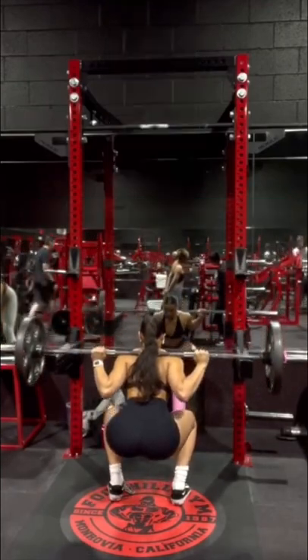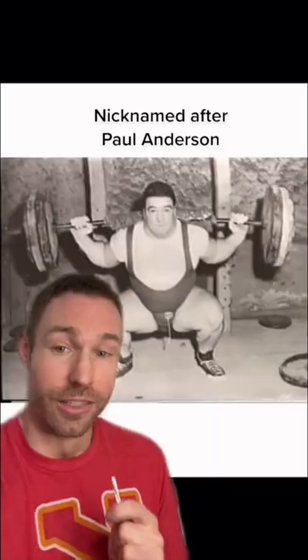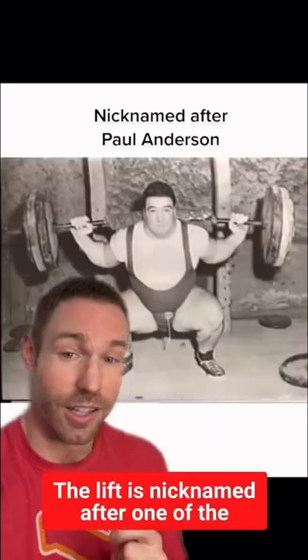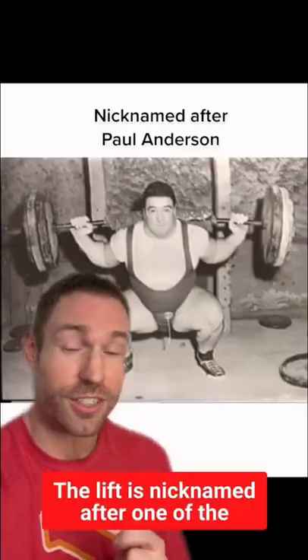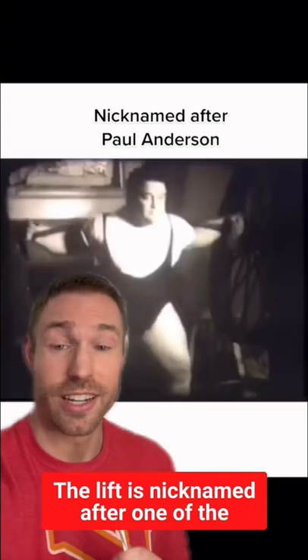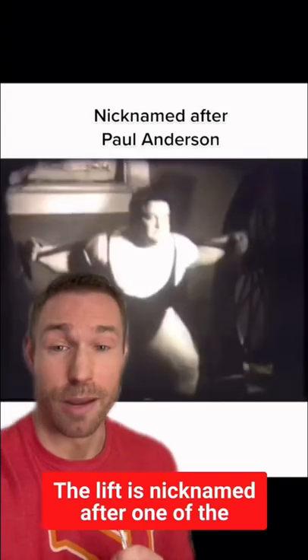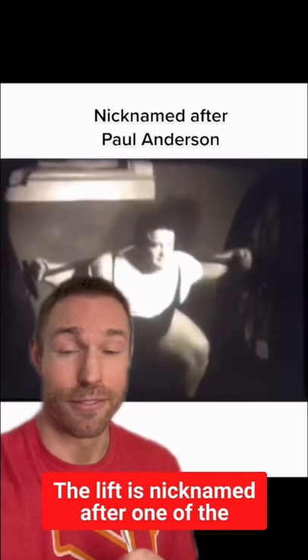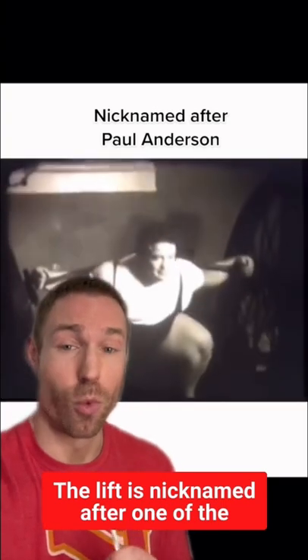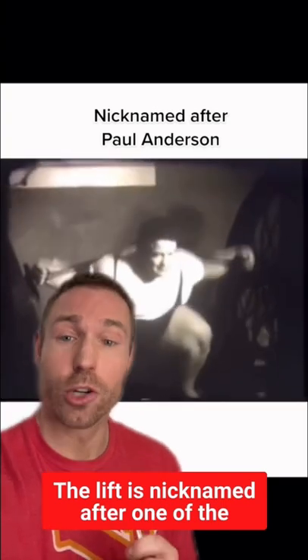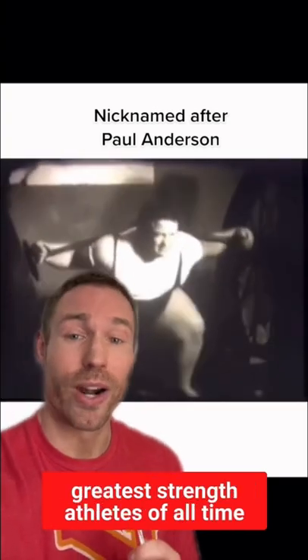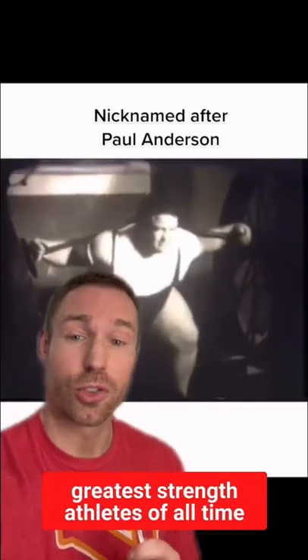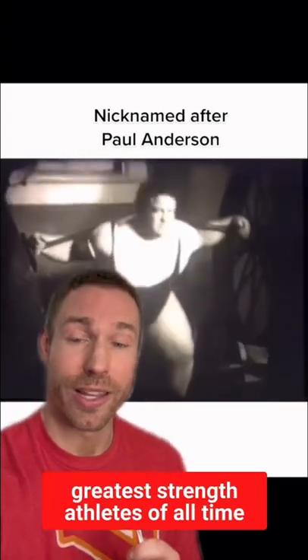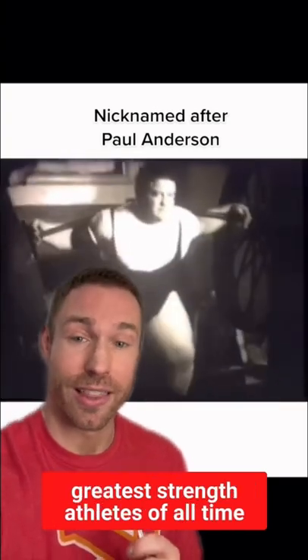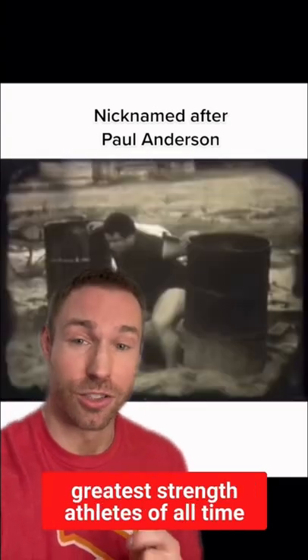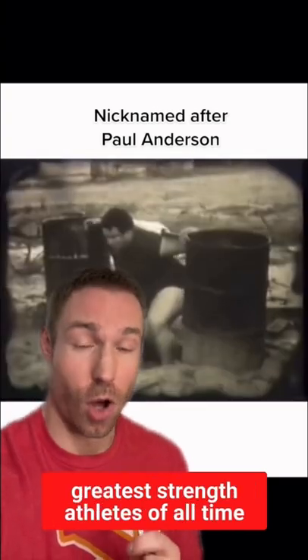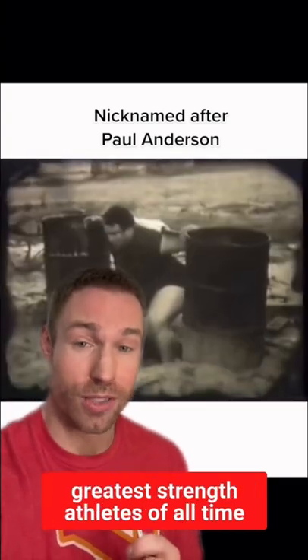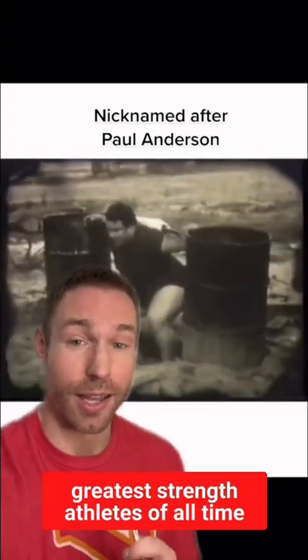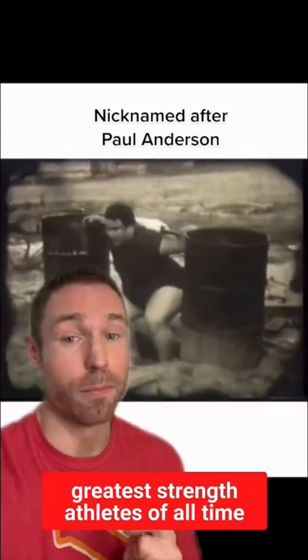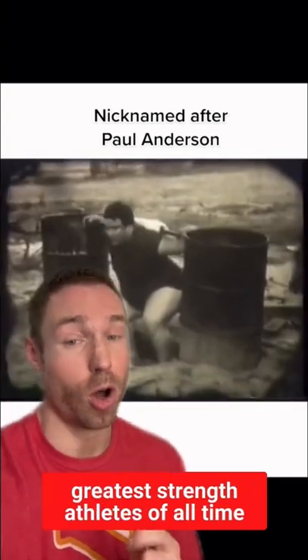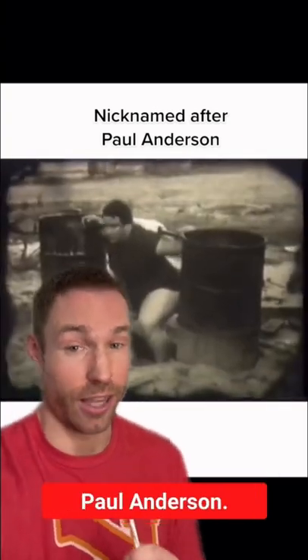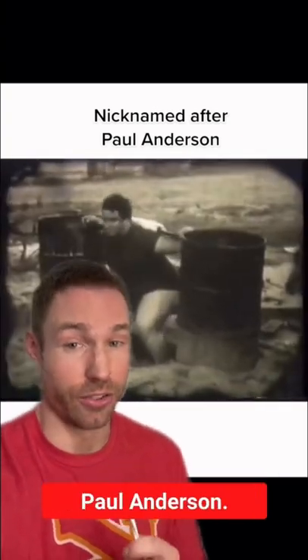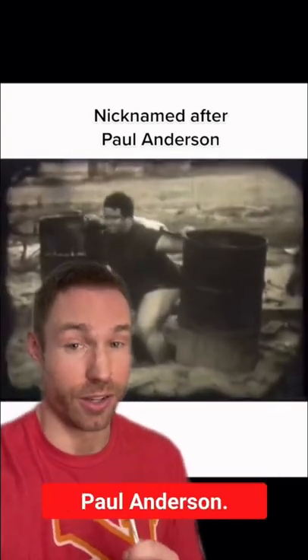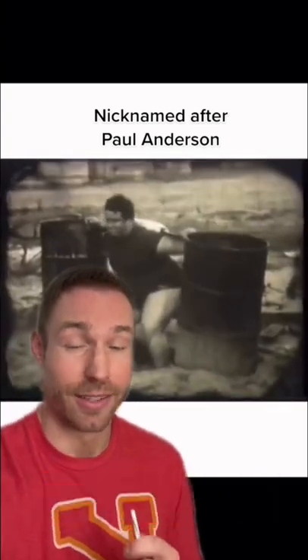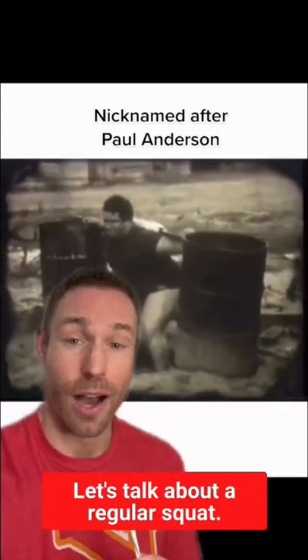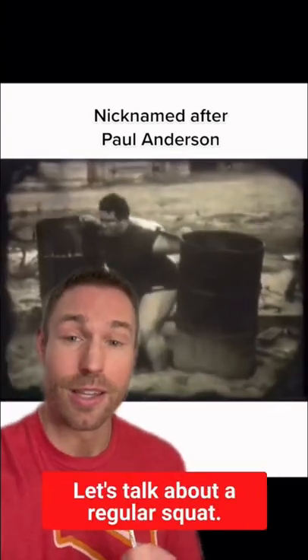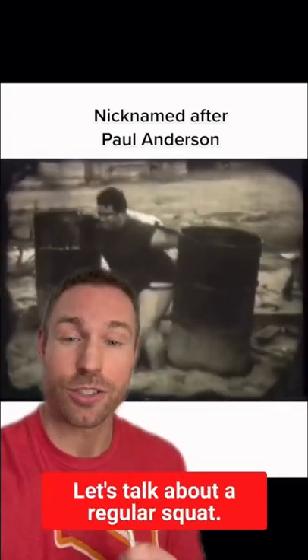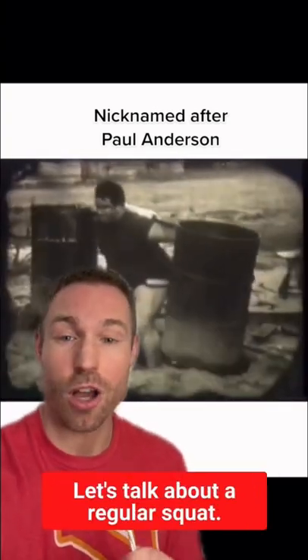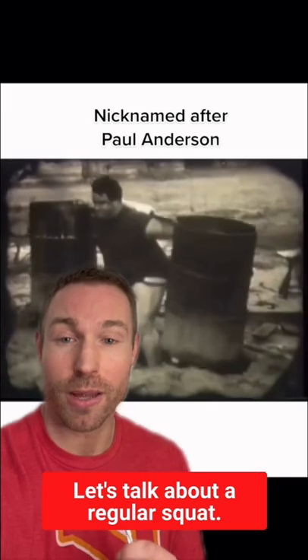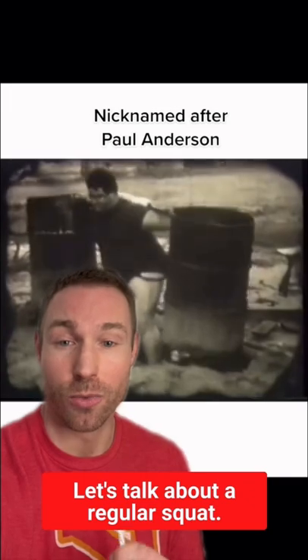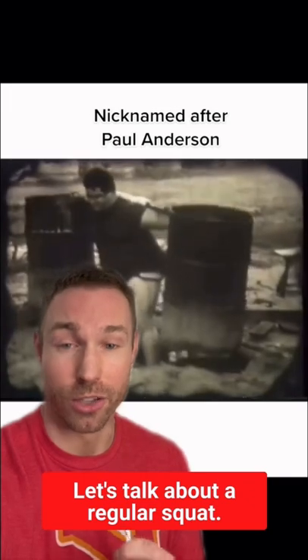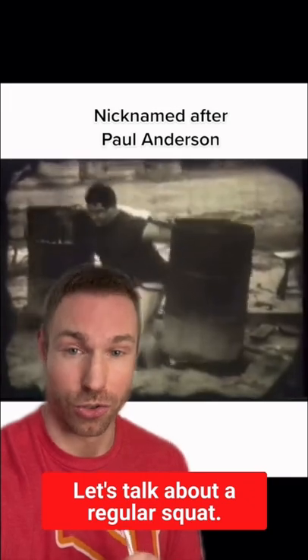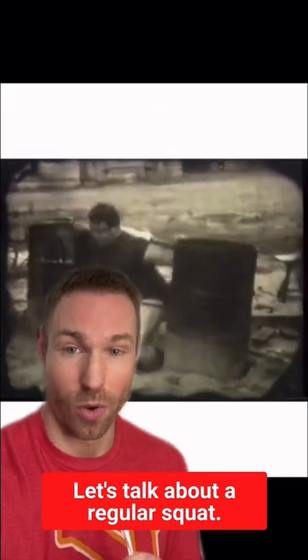The lift is nicknamed after one of the greatest strength athletes of all time, Paul Anderson. Now, let's talk about a regular squat.